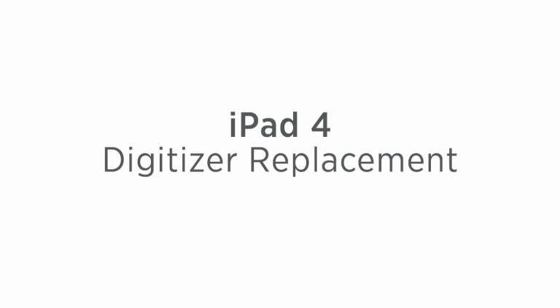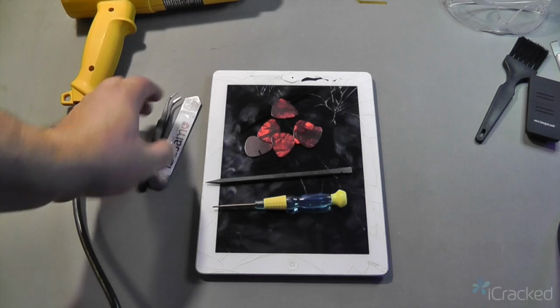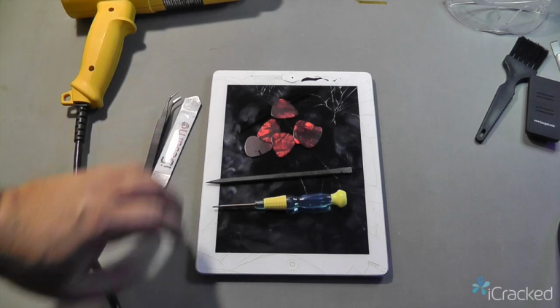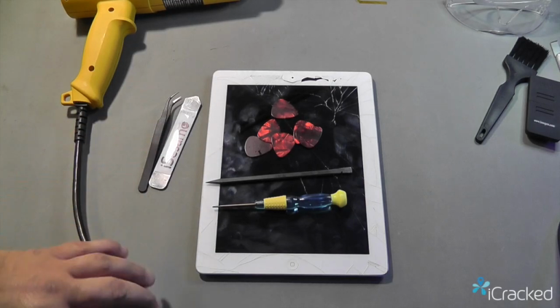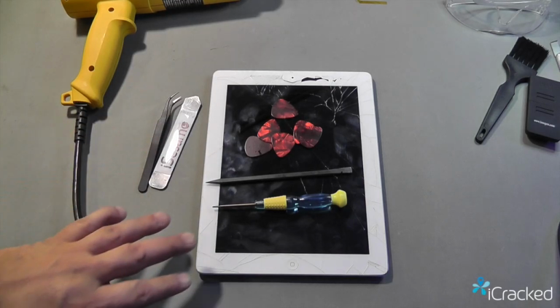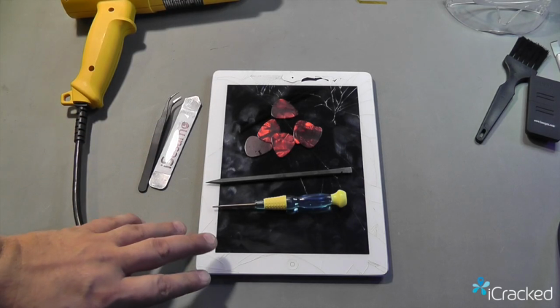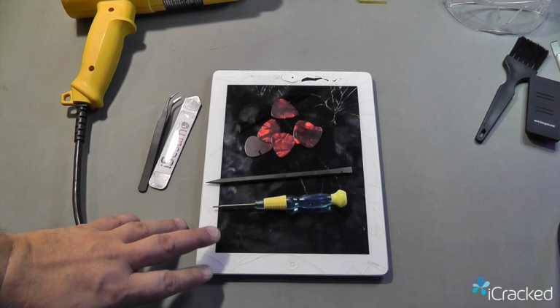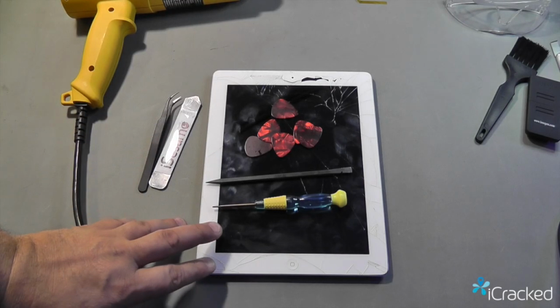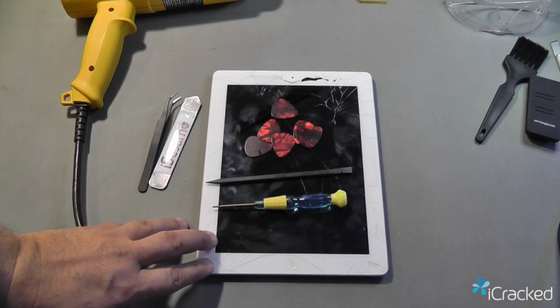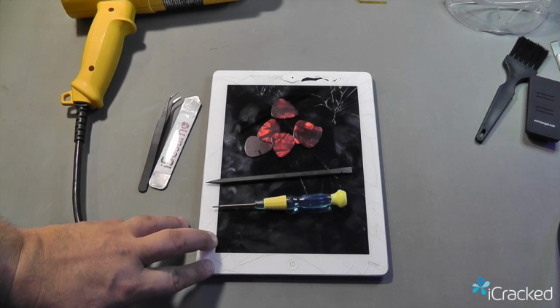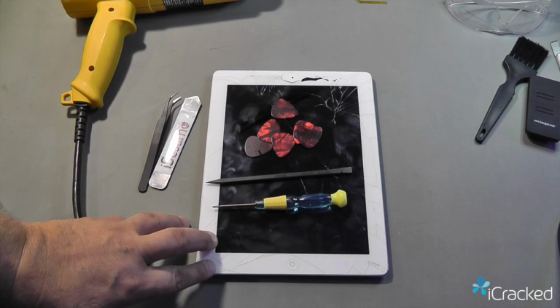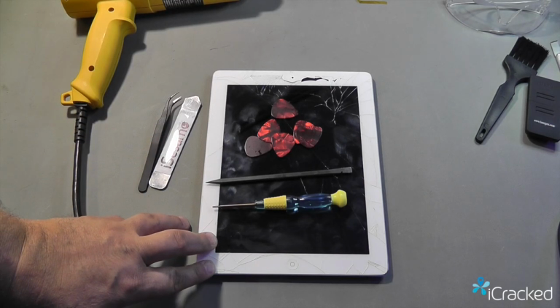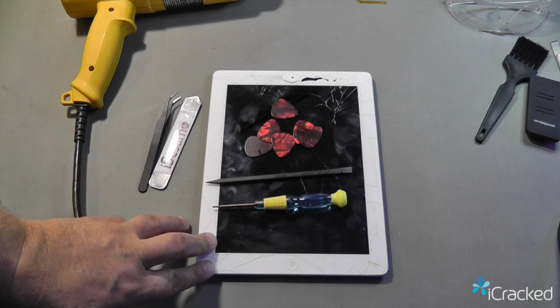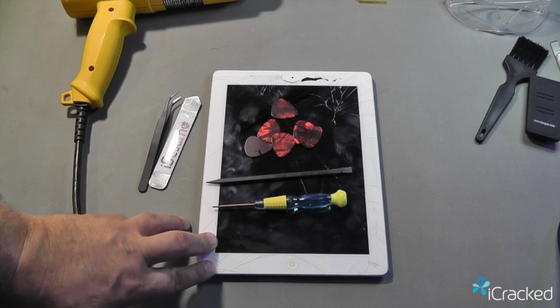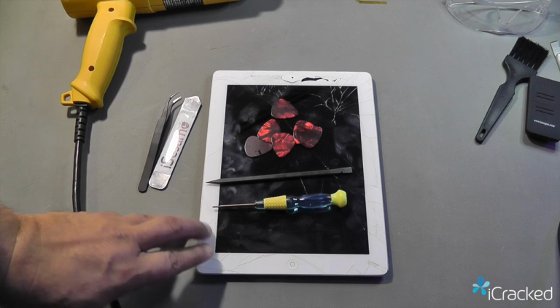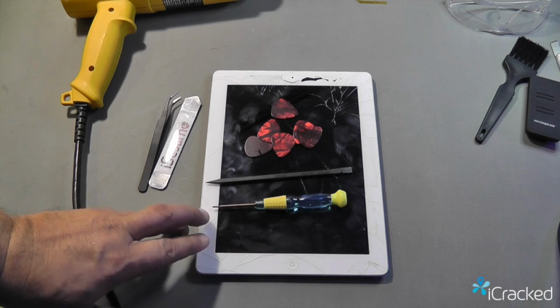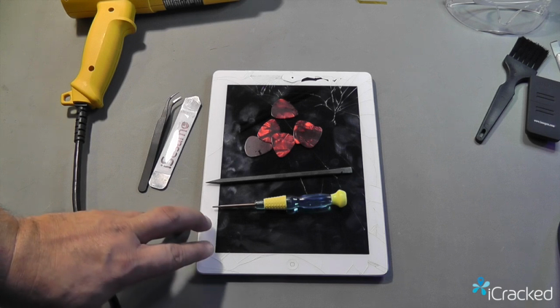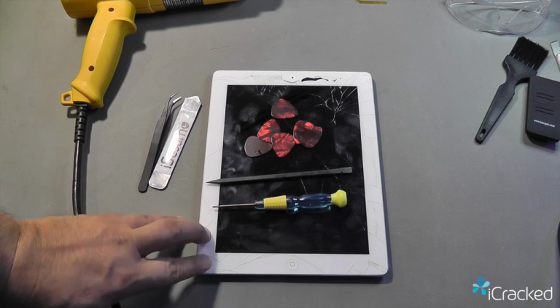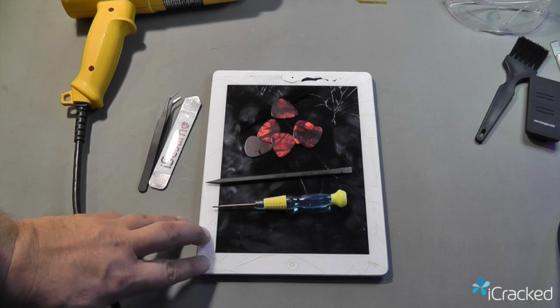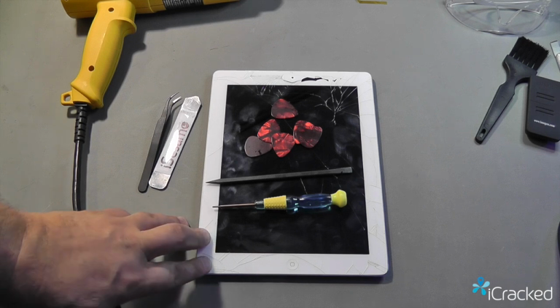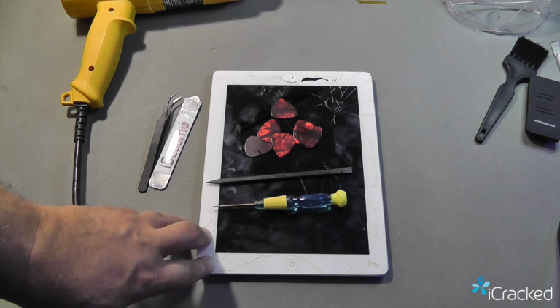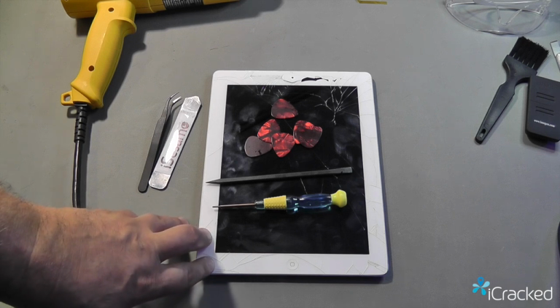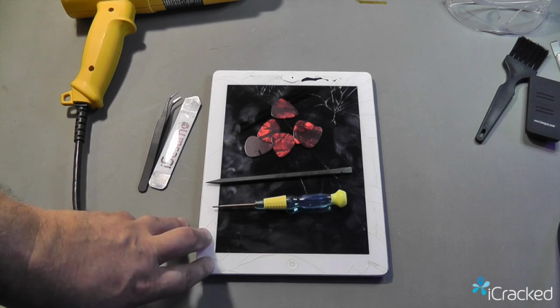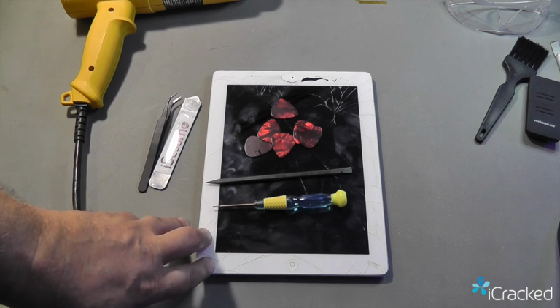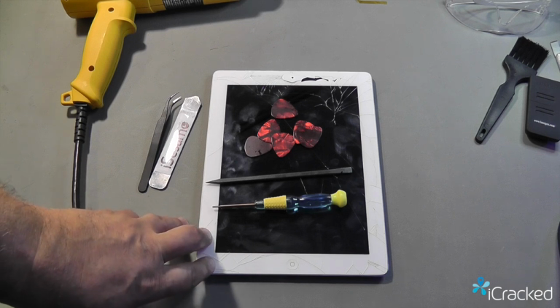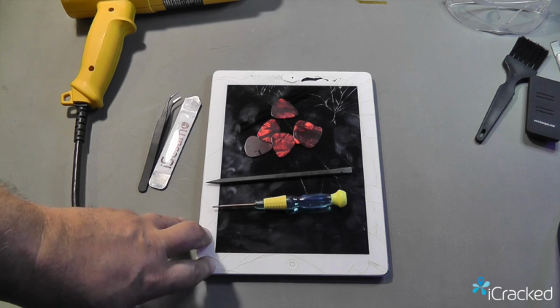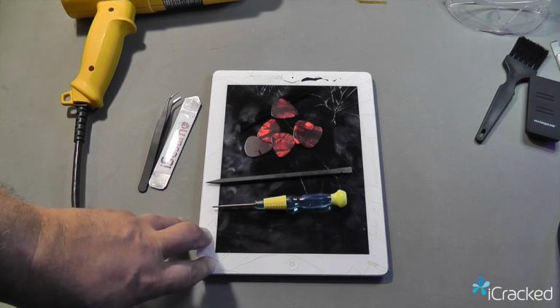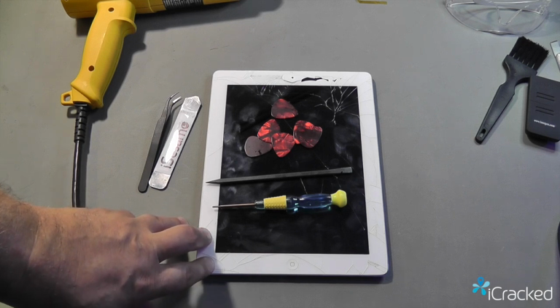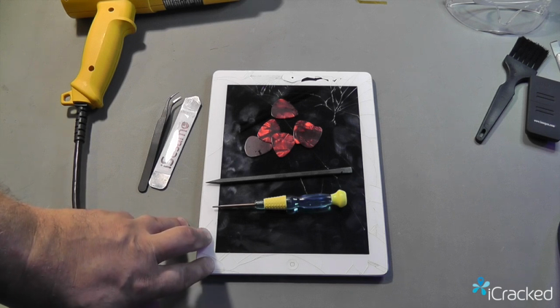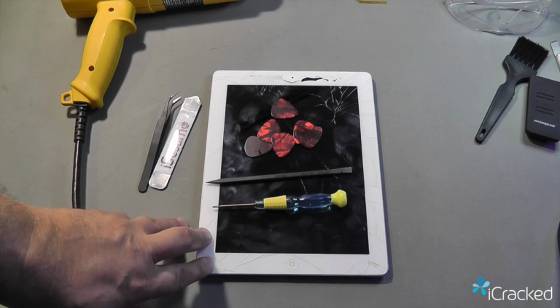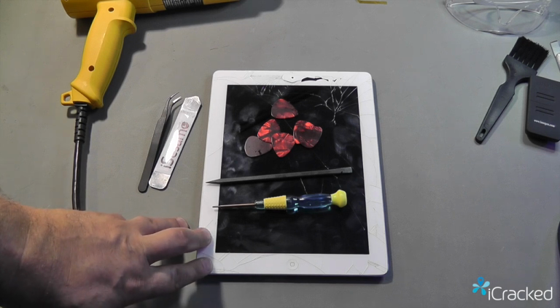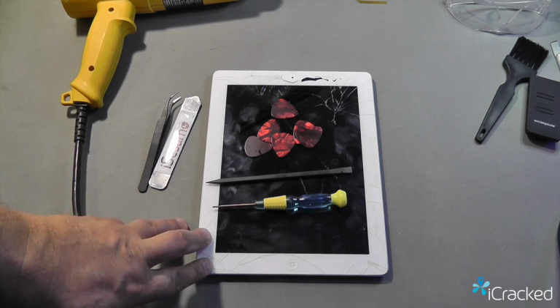In this video, we're going to show you how to replace the digitizer on an iPad 4th generation.